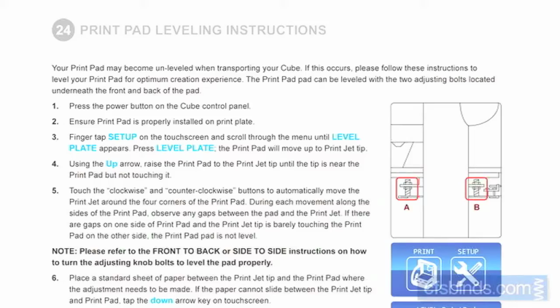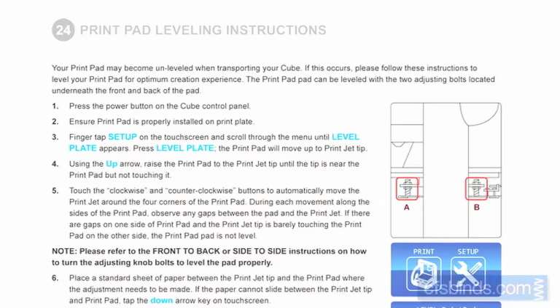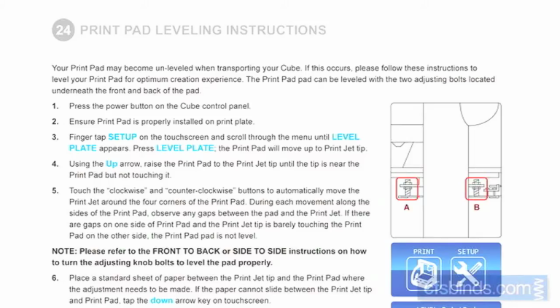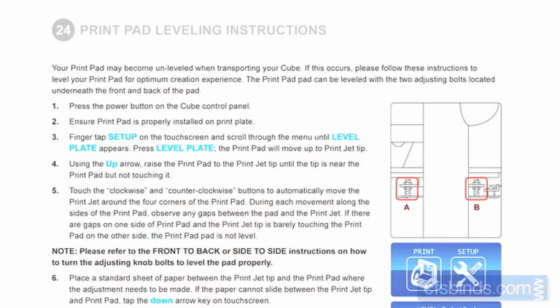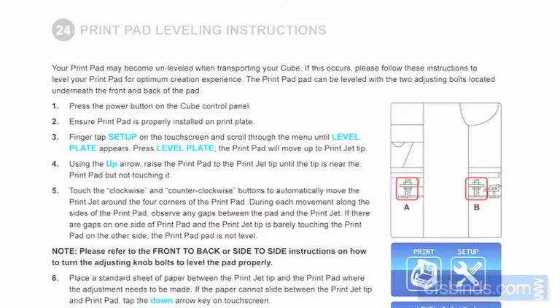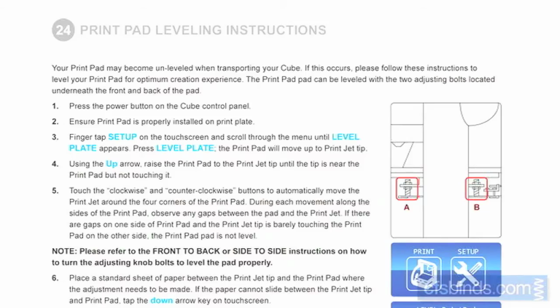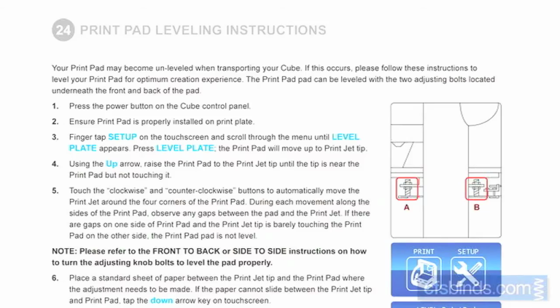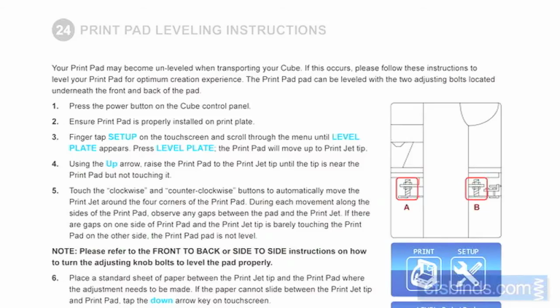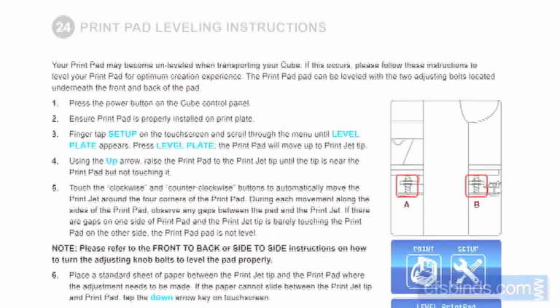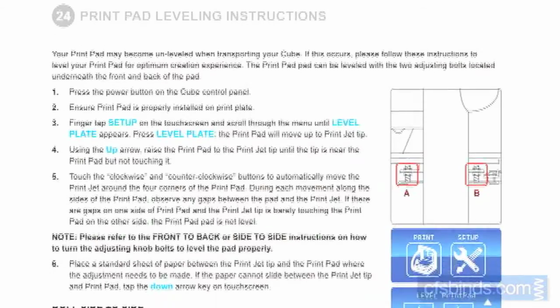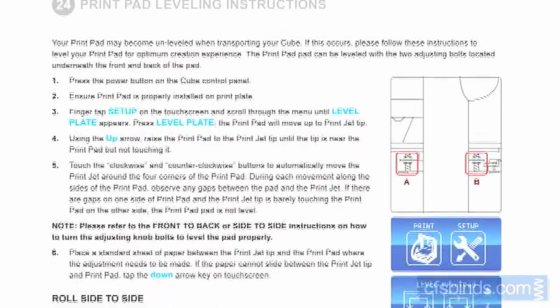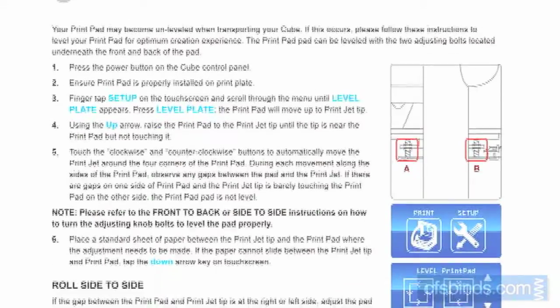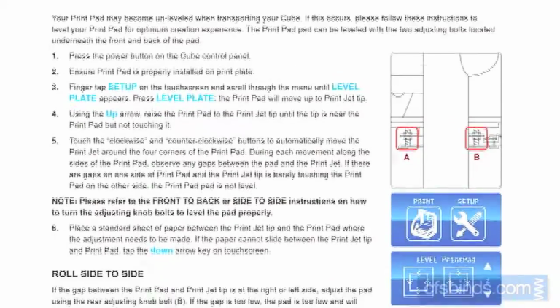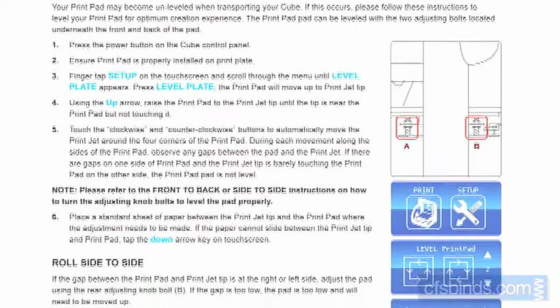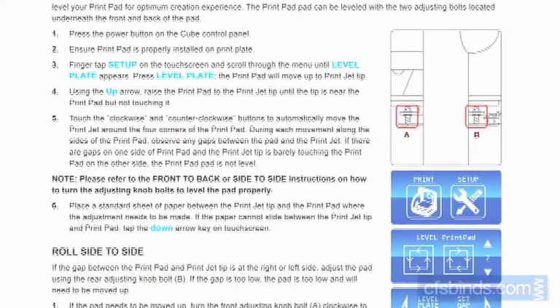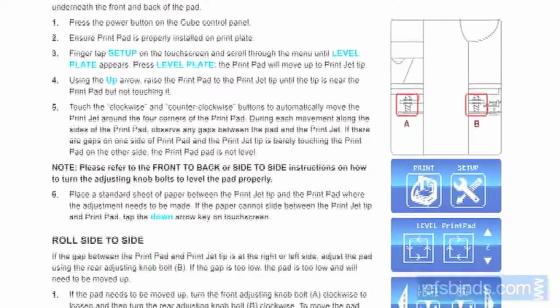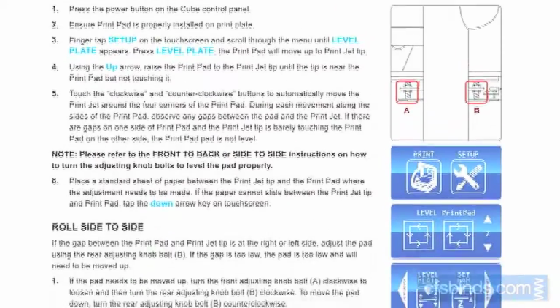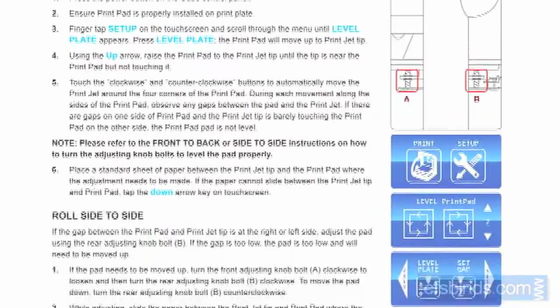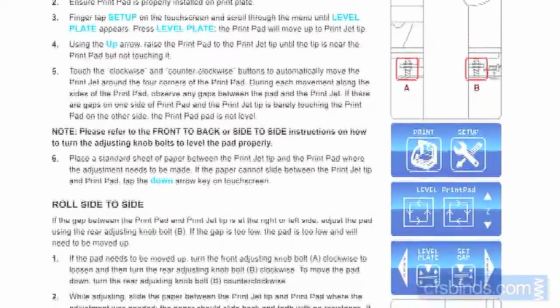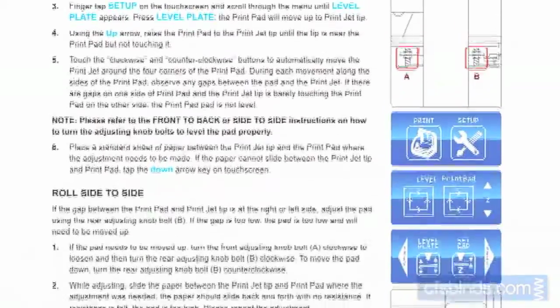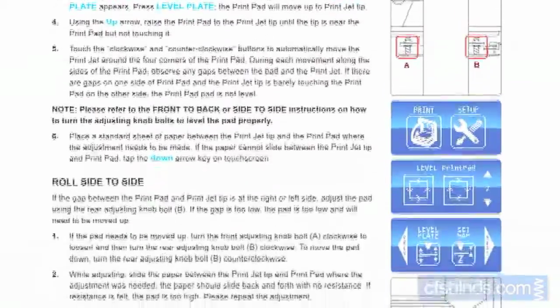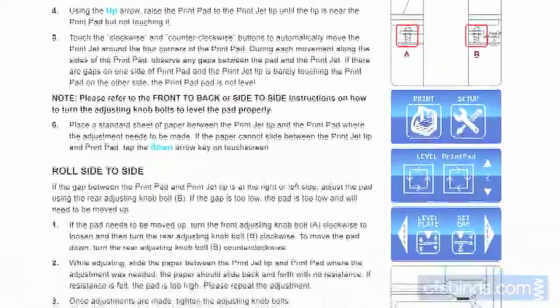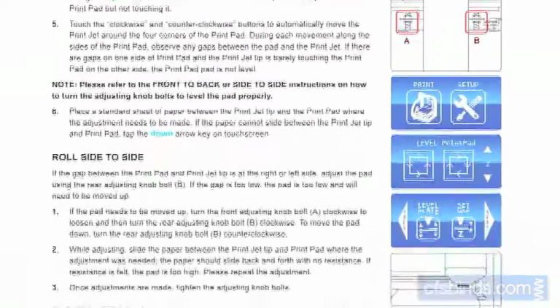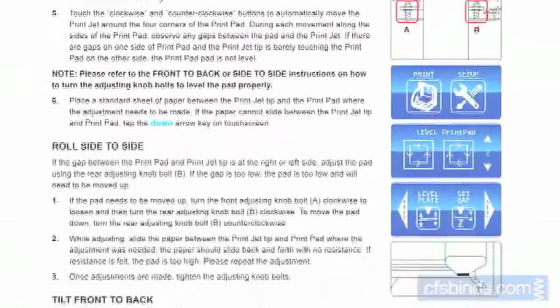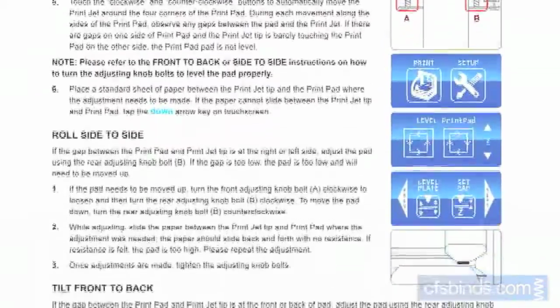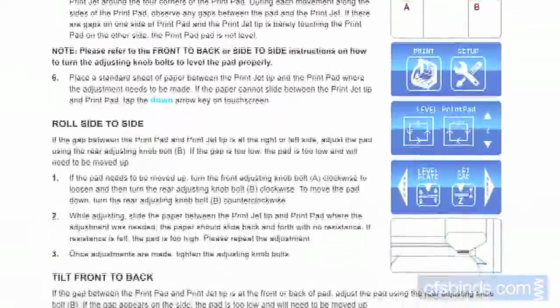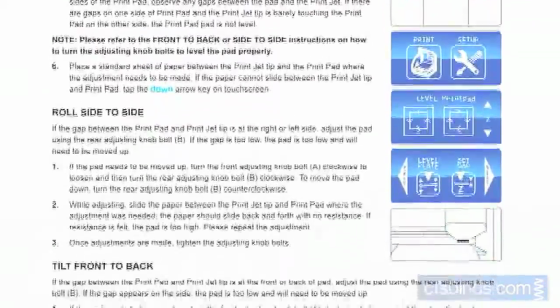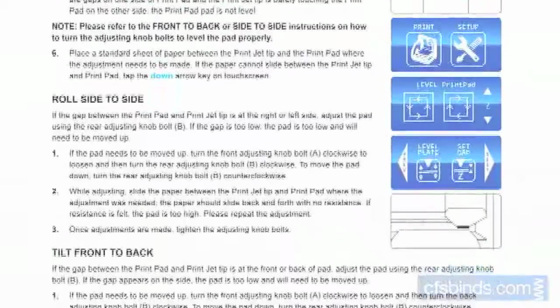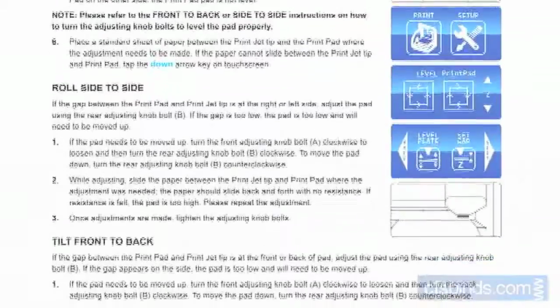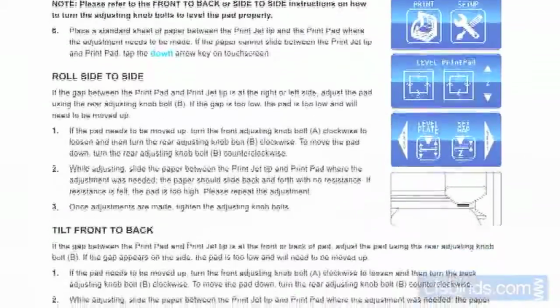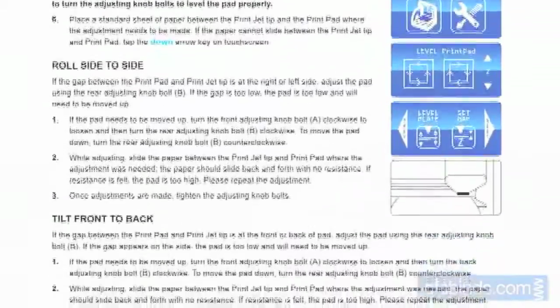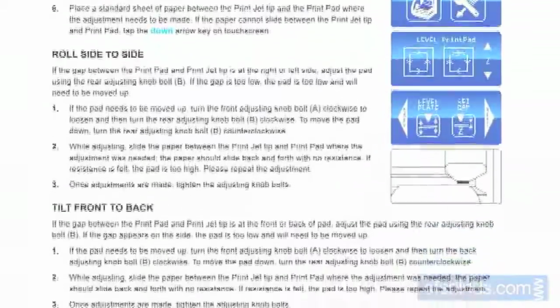If you've just received your printer, follow the user manual instructions to set the table gap and the level.